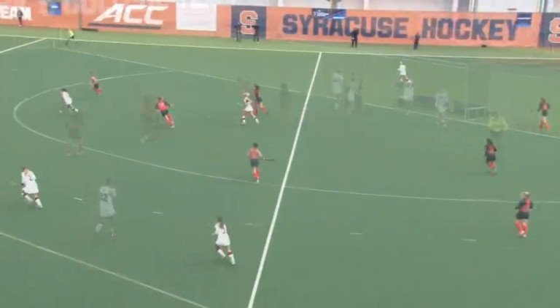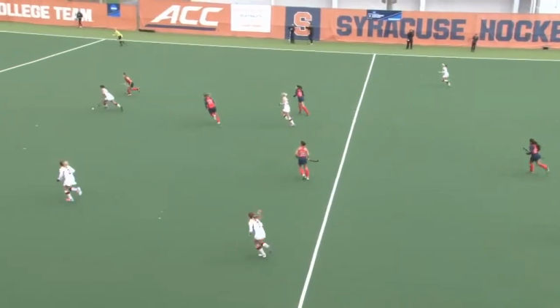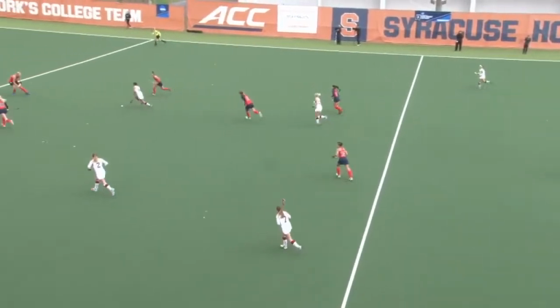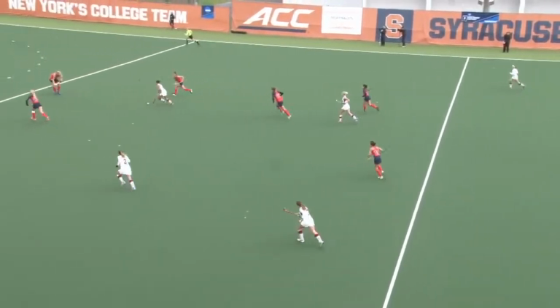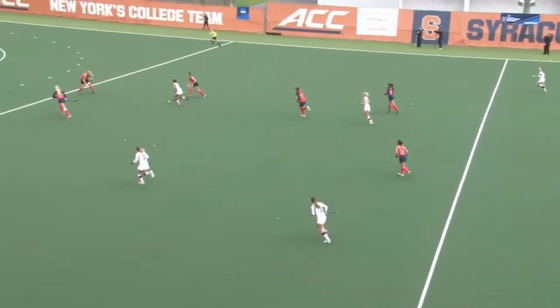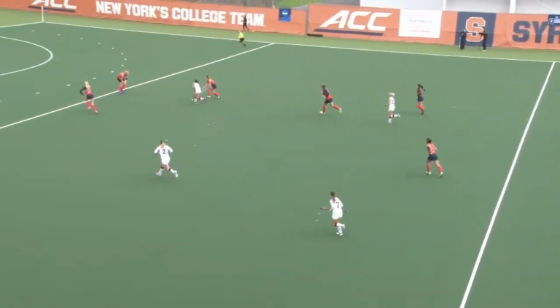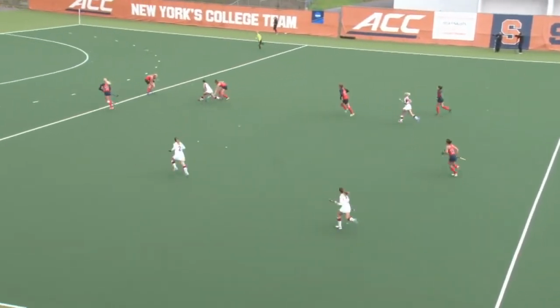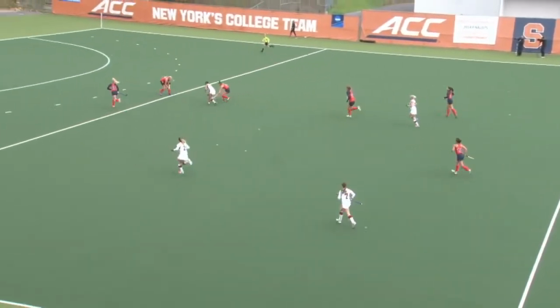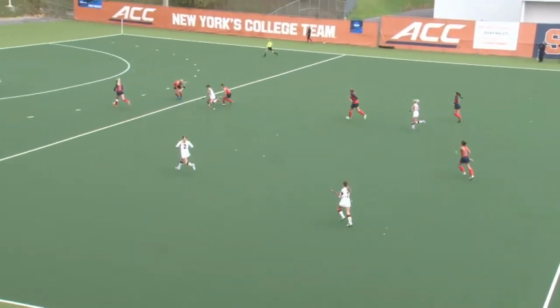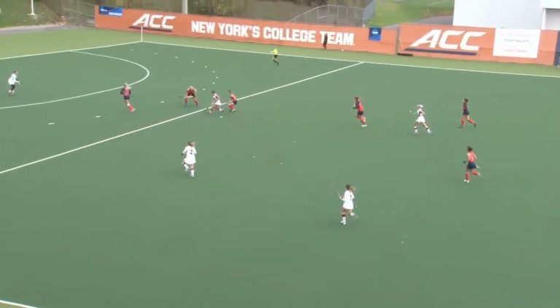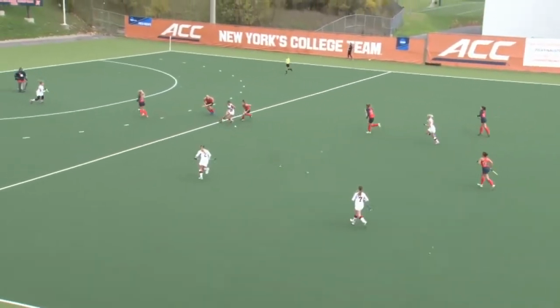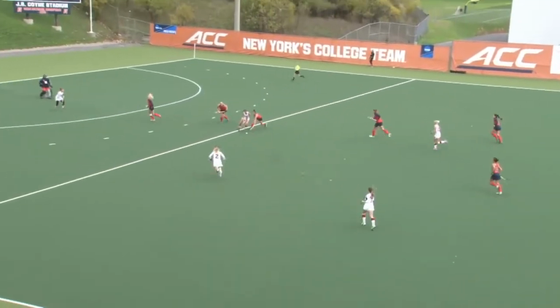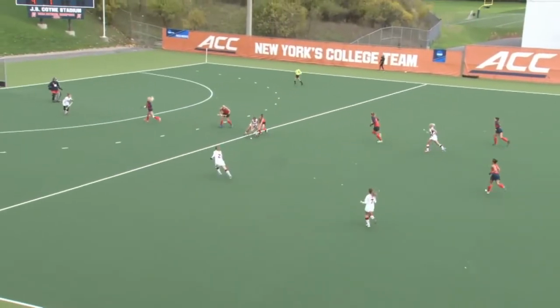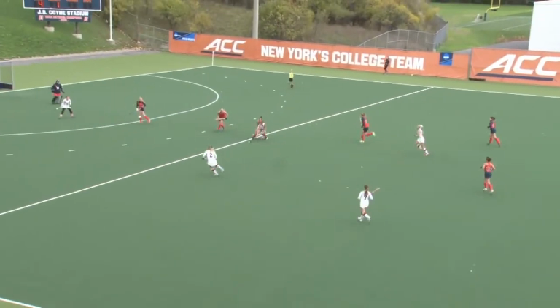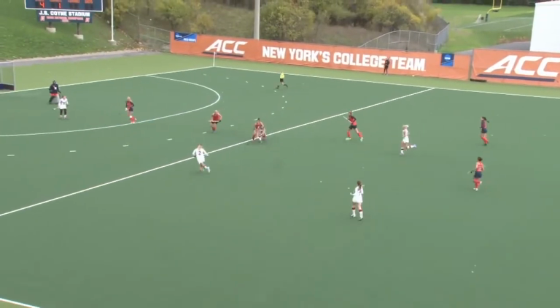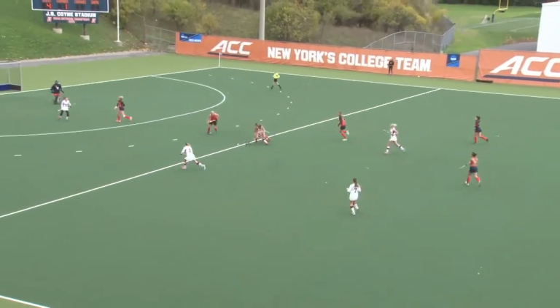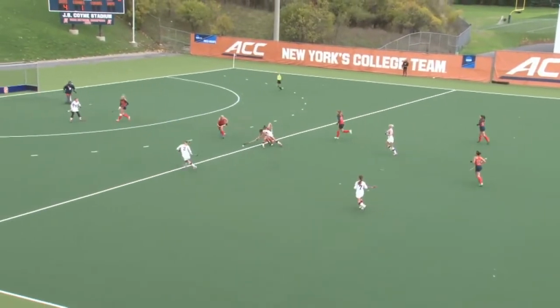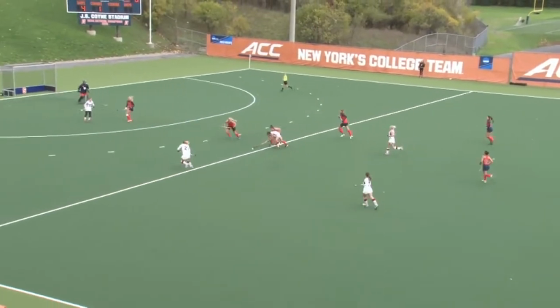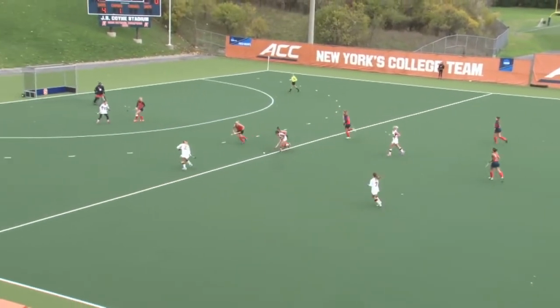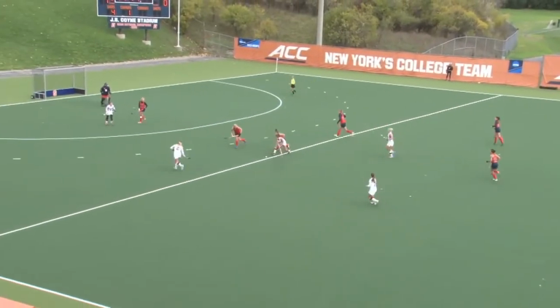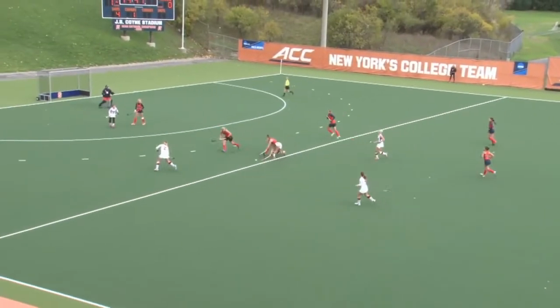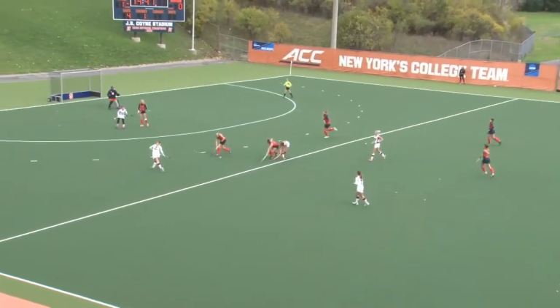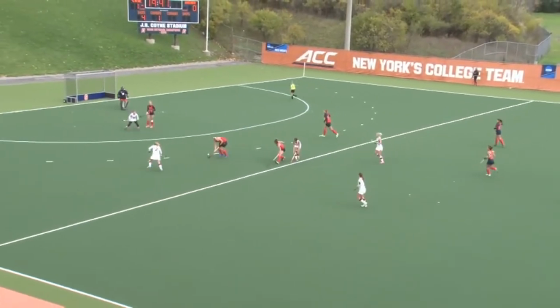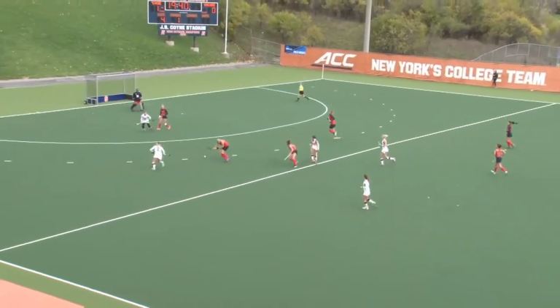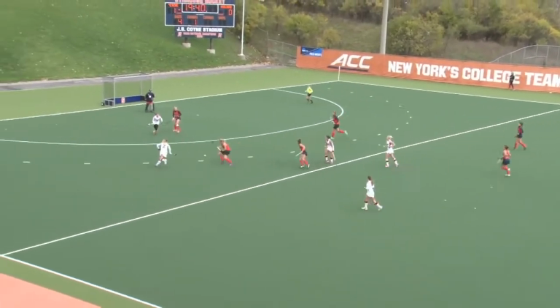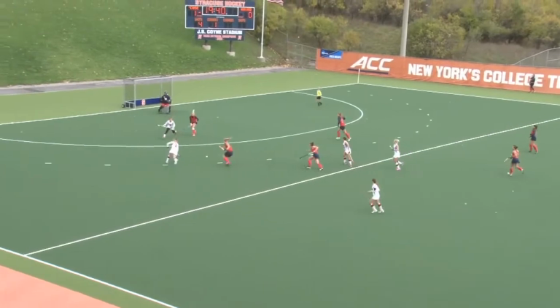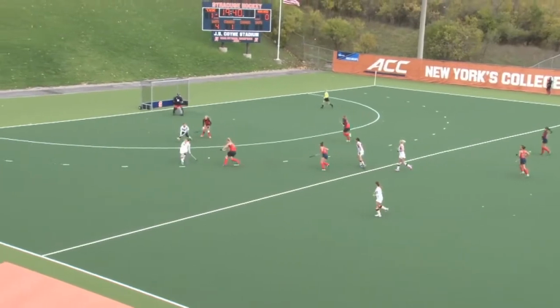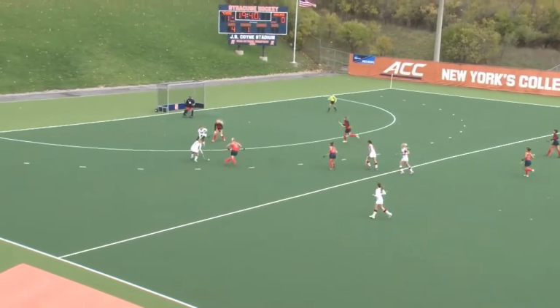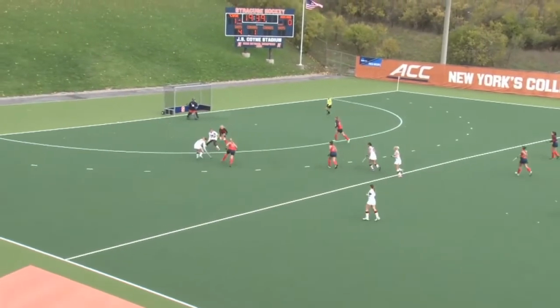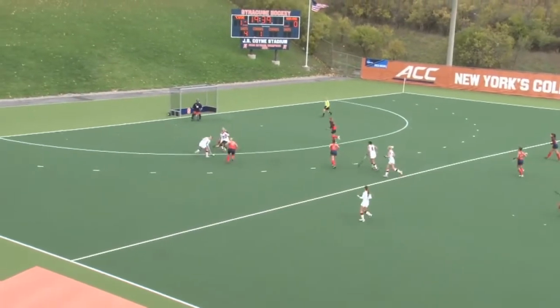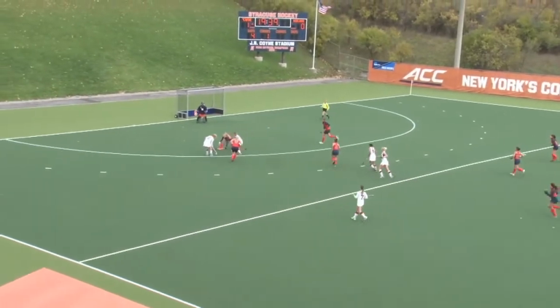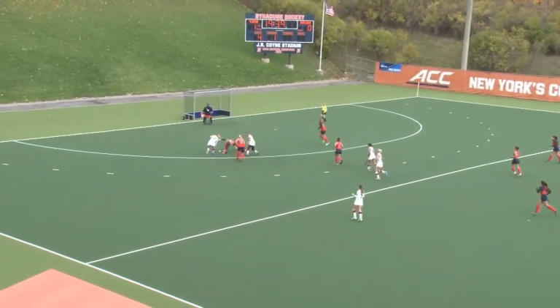That leaves an advantage for the Orange in the sense that they know how to play on this turf. Use the speed that they have, and sometimes they still can't get to that ball.